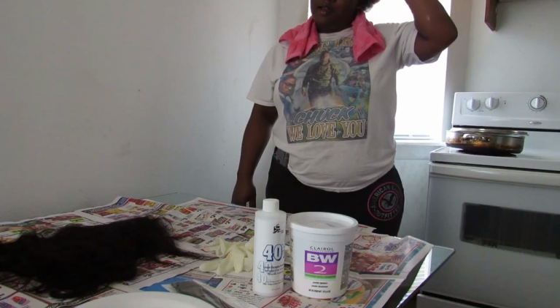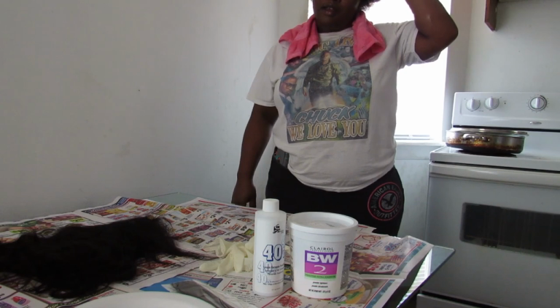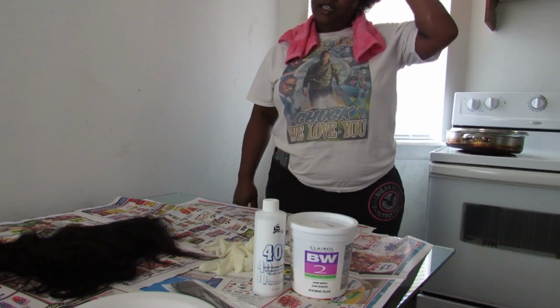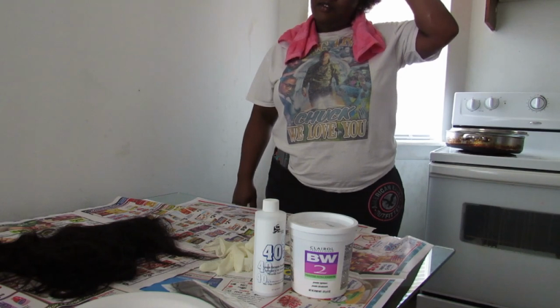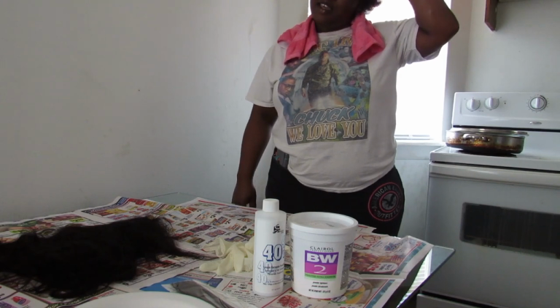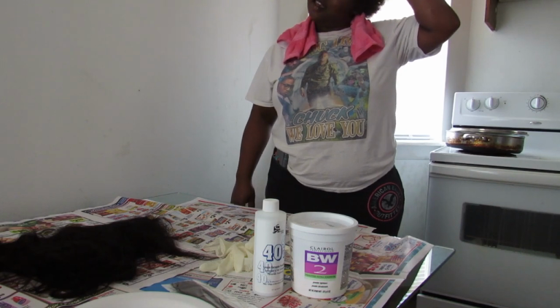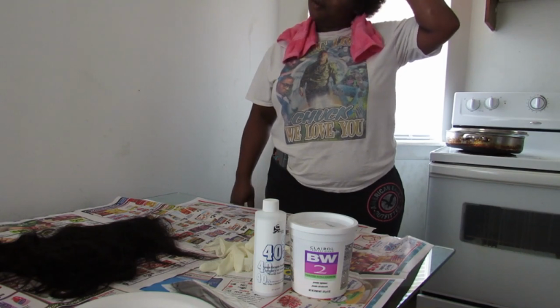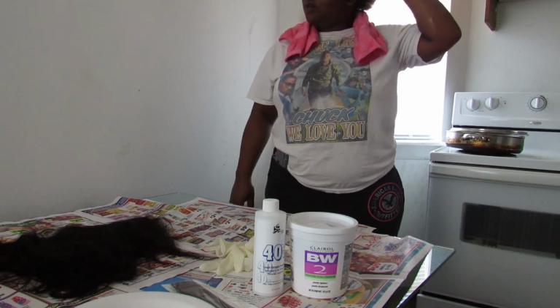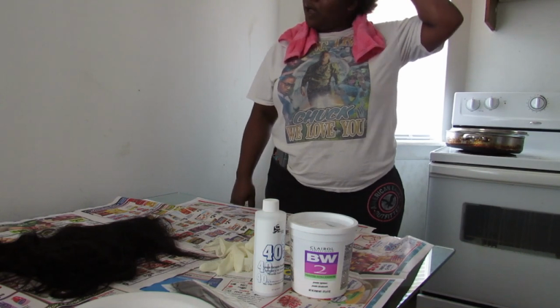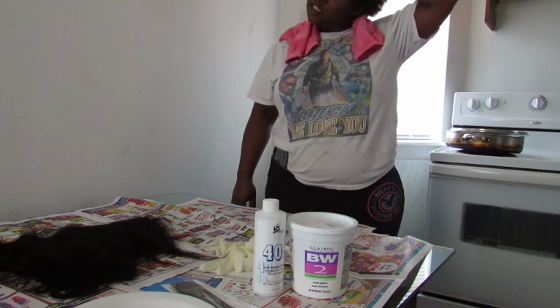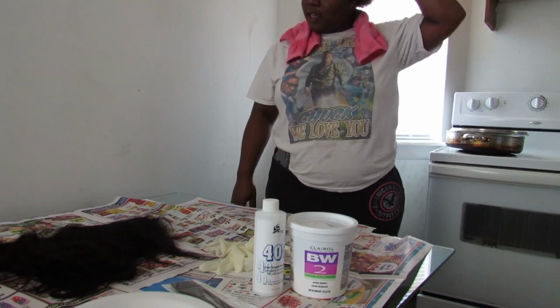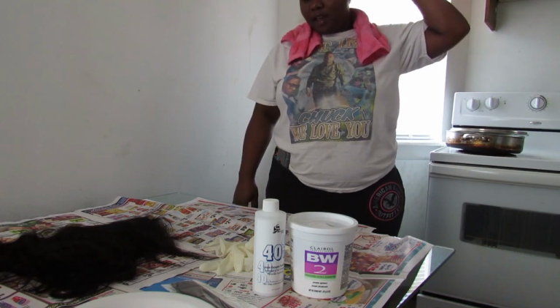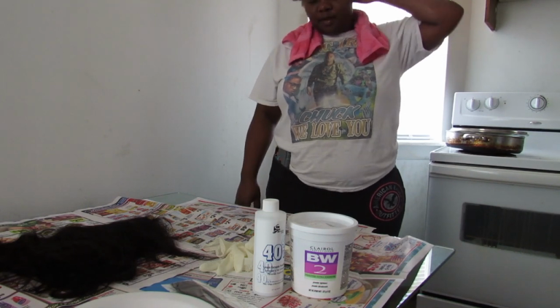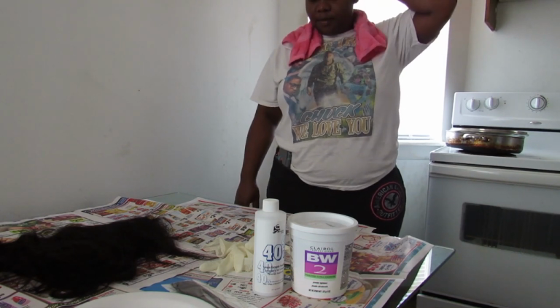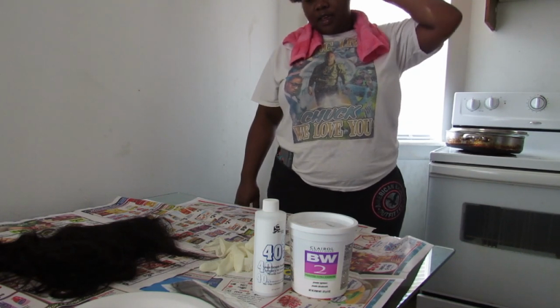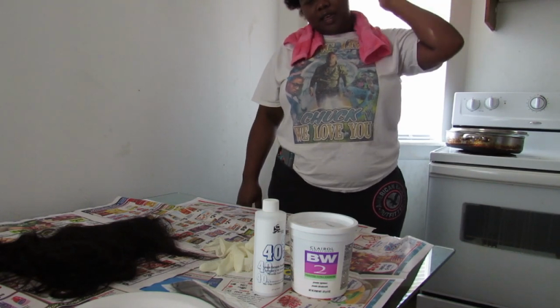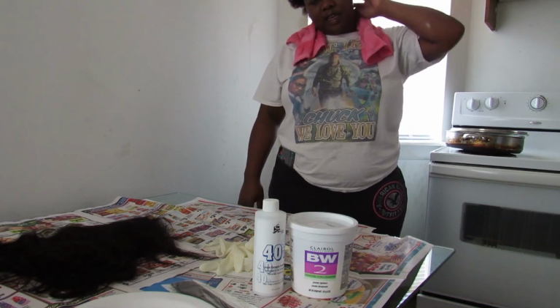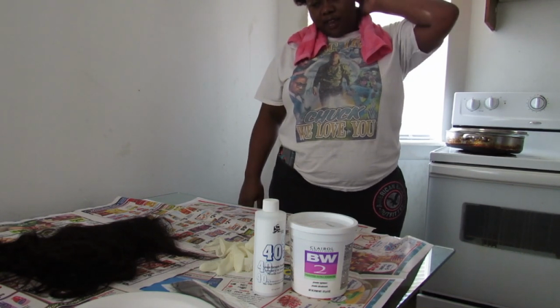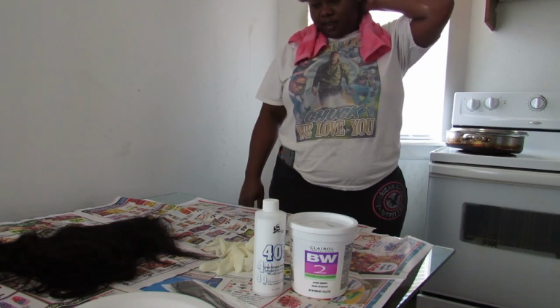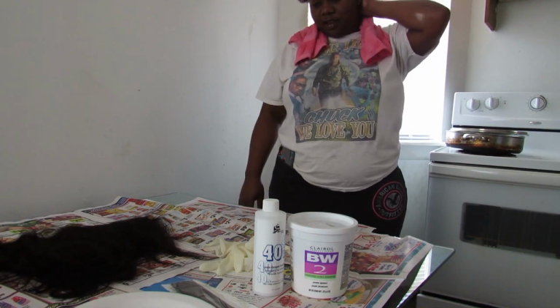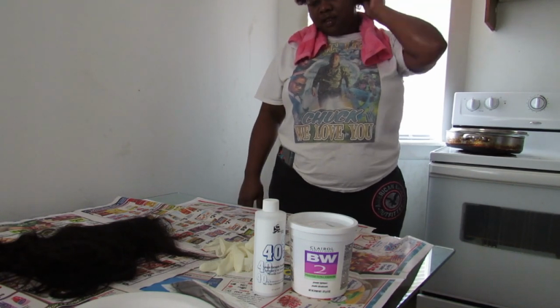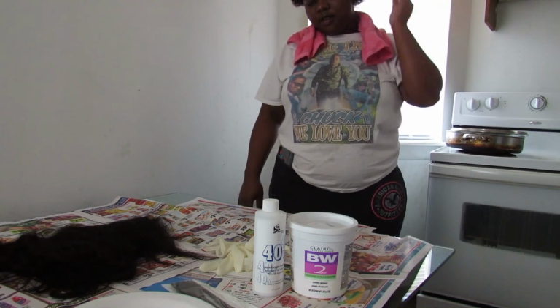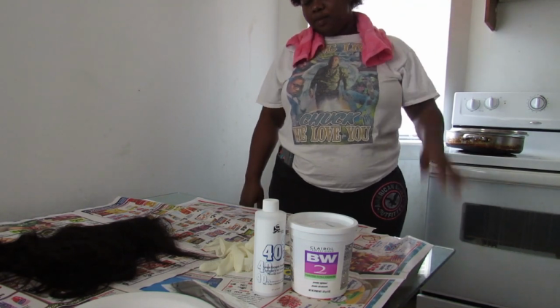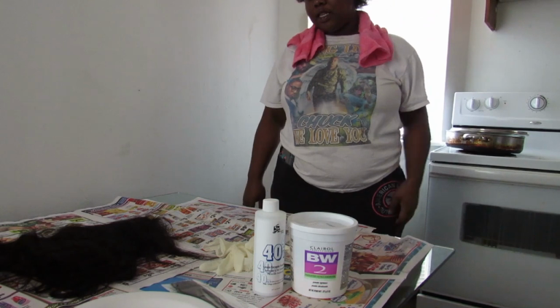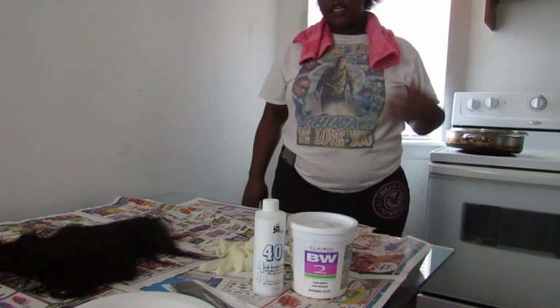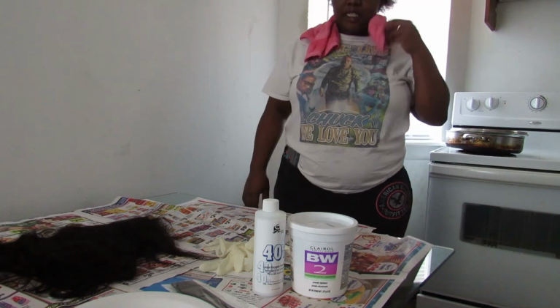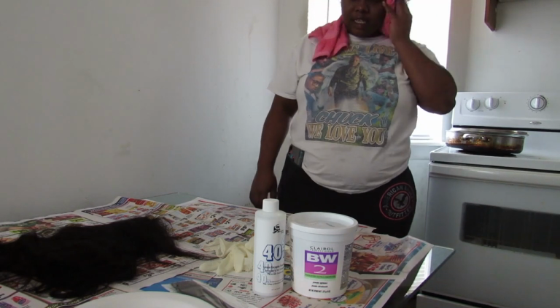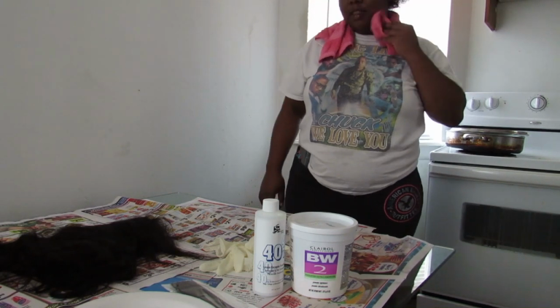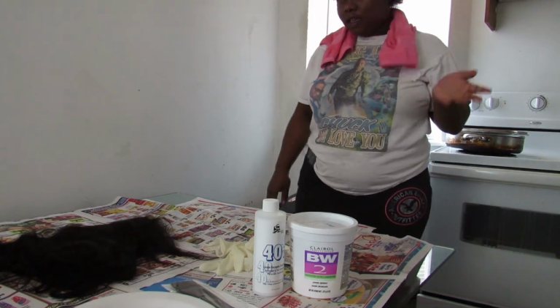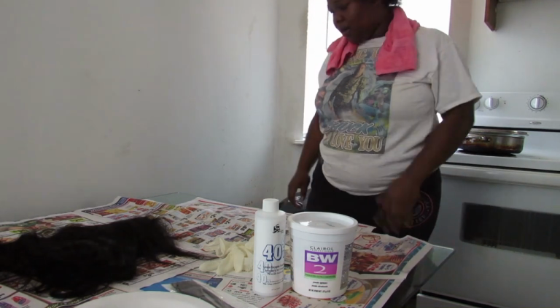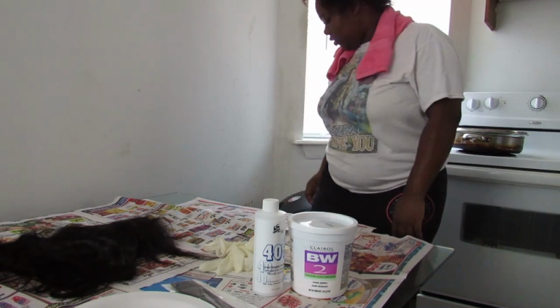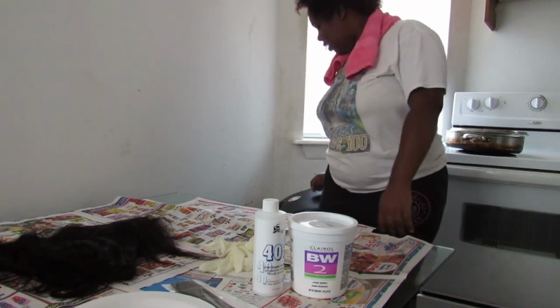Don't you just feel good when you wash your hair? And you just got a tub and didn't wash your hair.